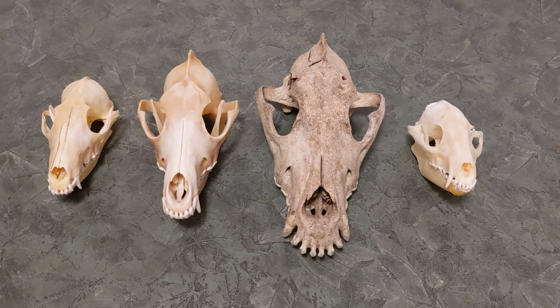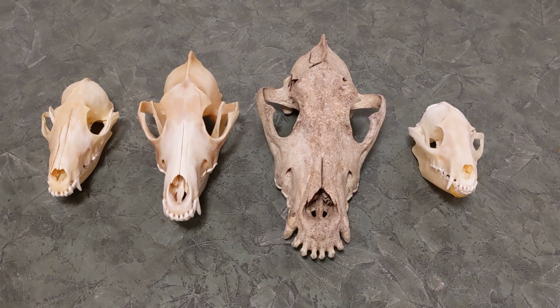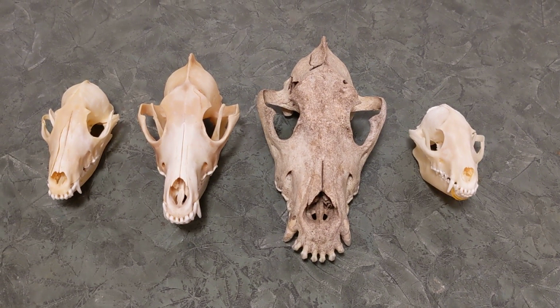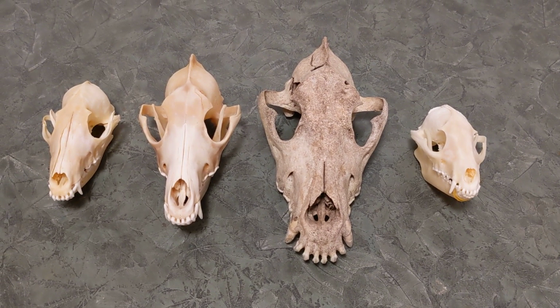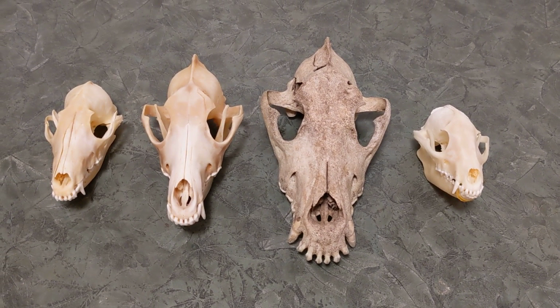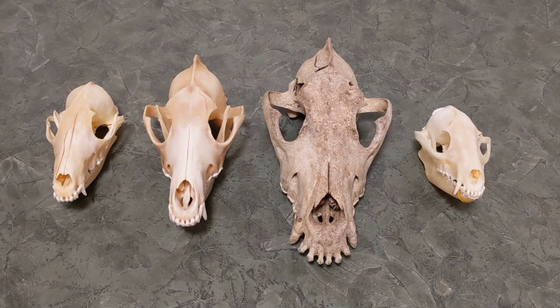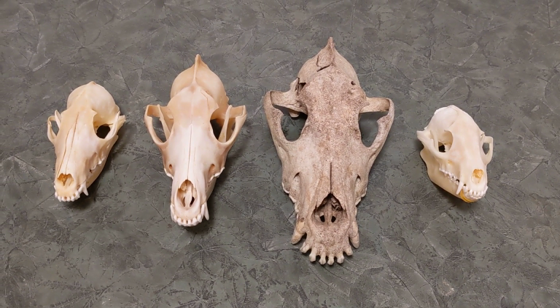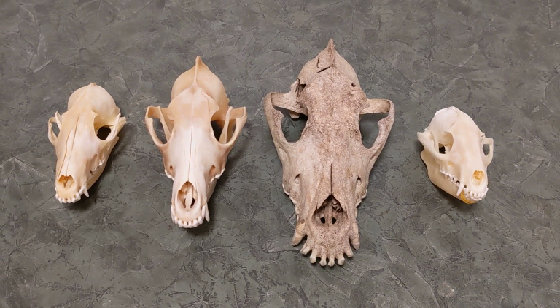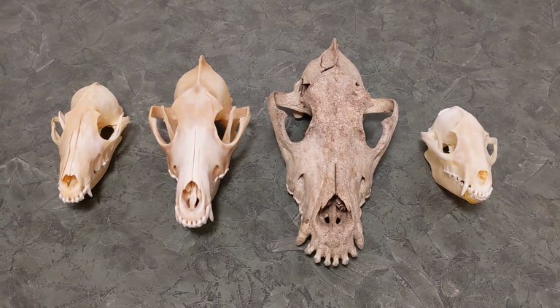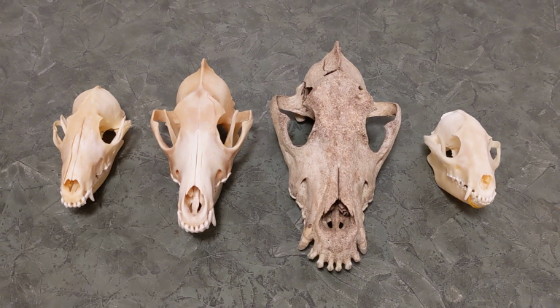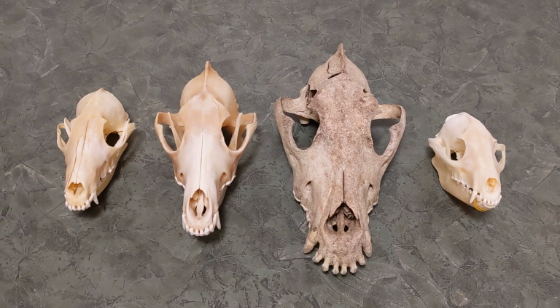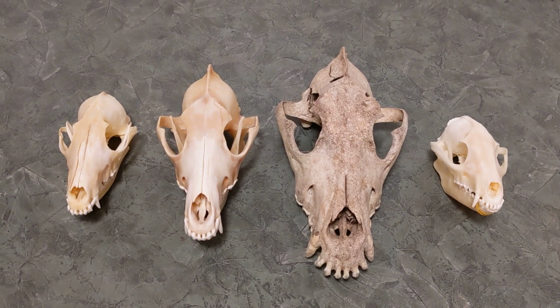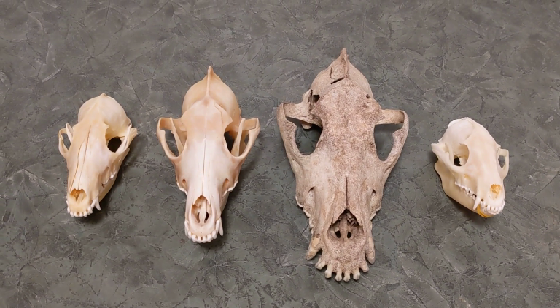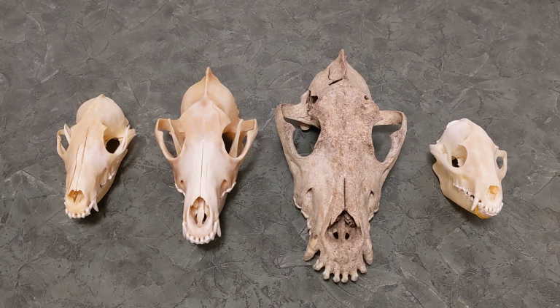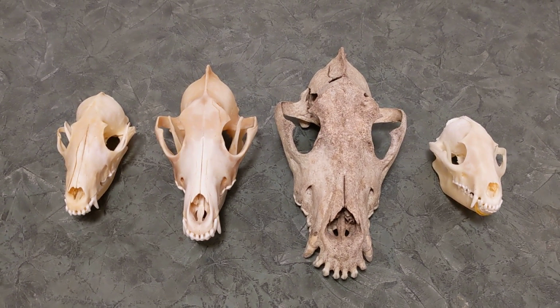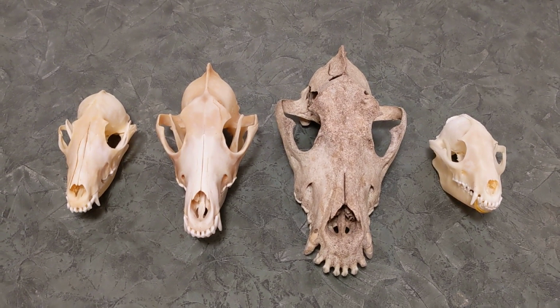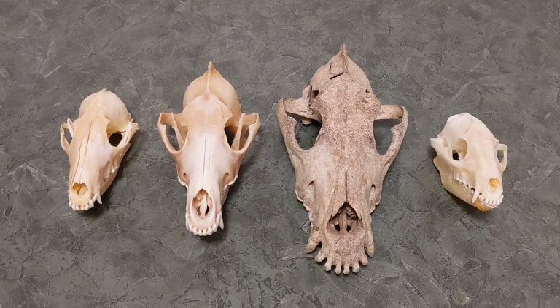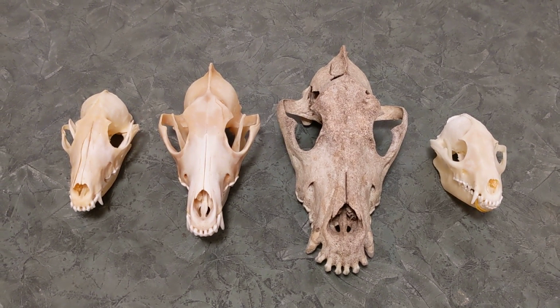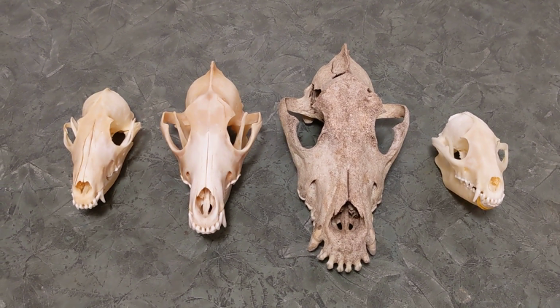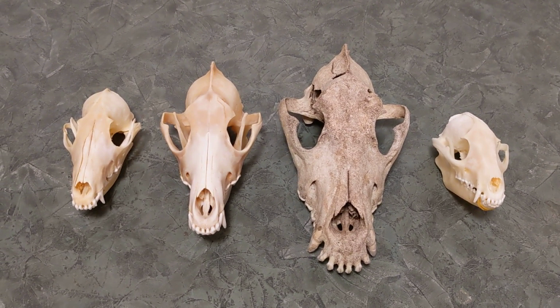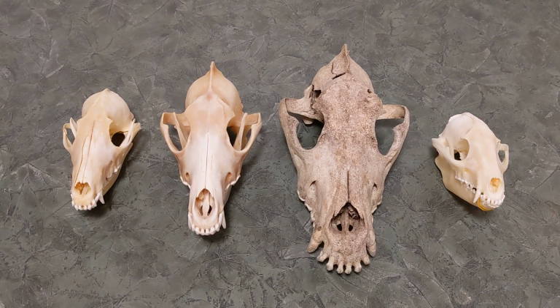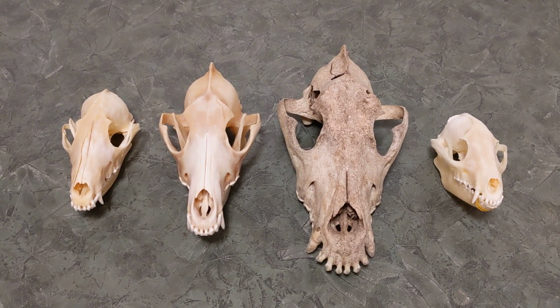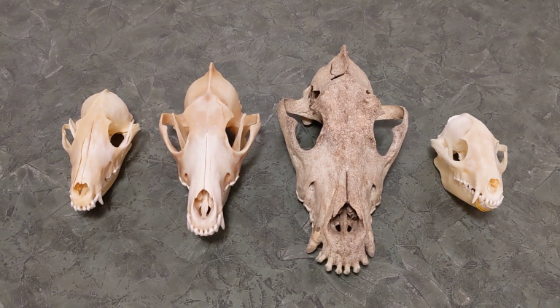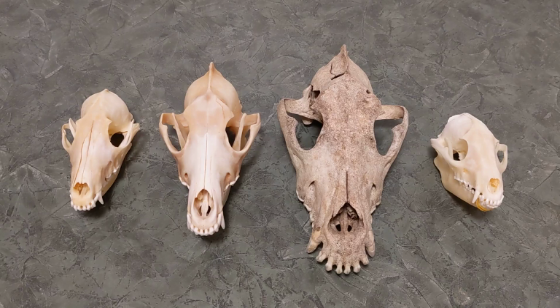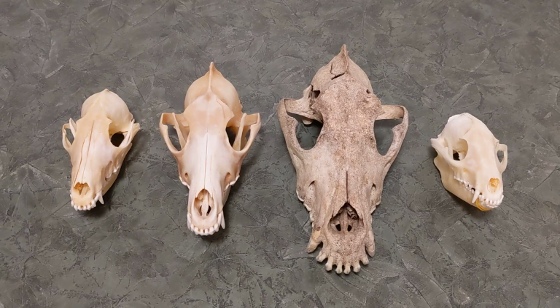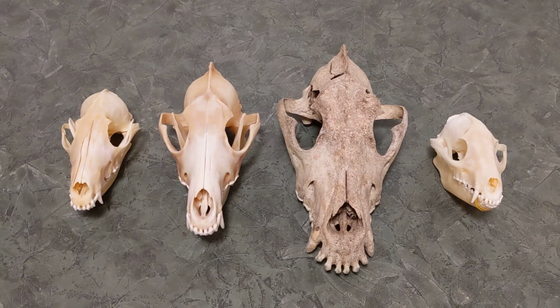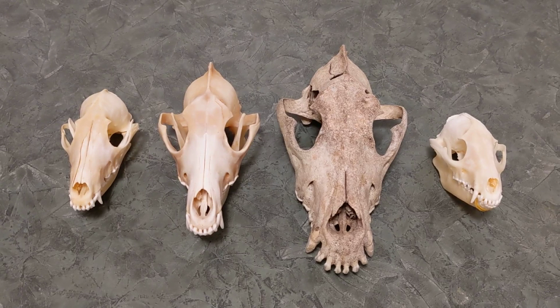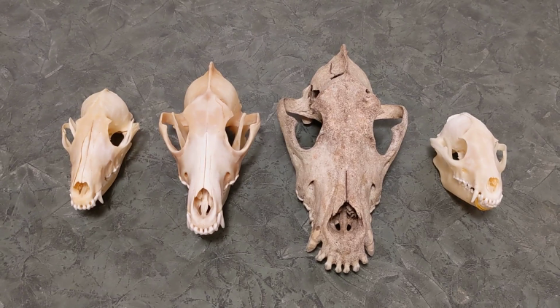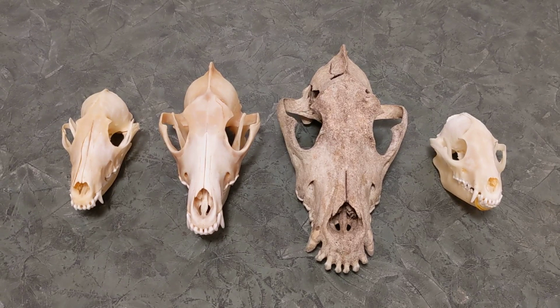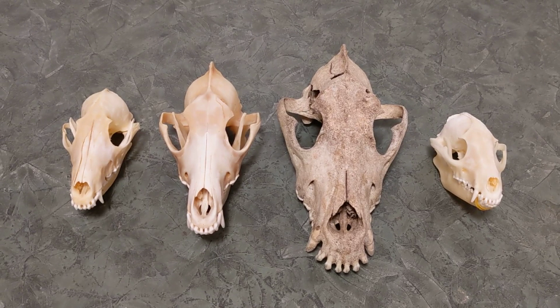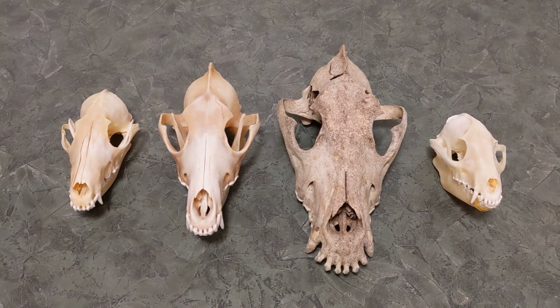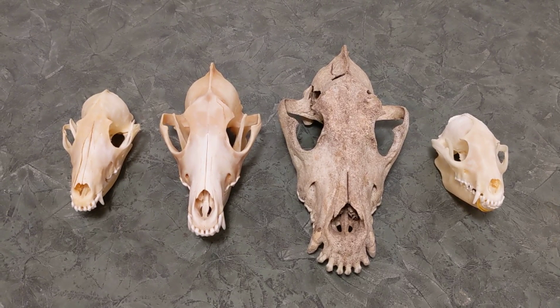Hey guys, the Skull Seeker here. Today we are going to be looking at the skulls from four different species of canid animals.